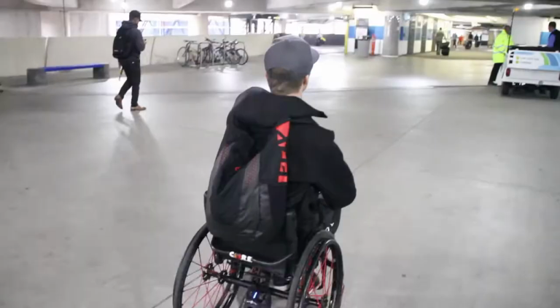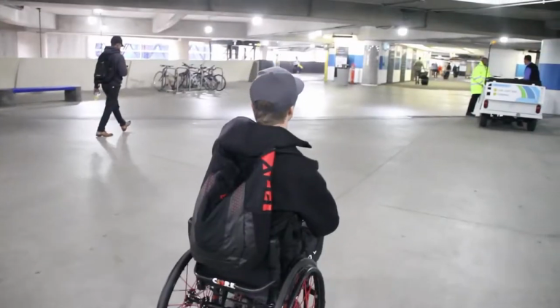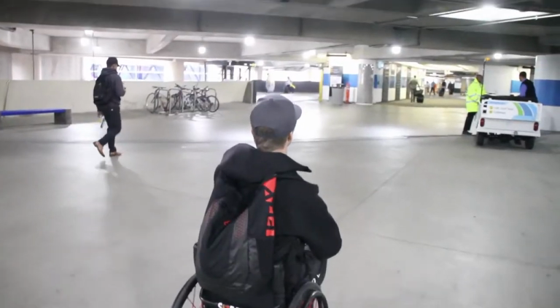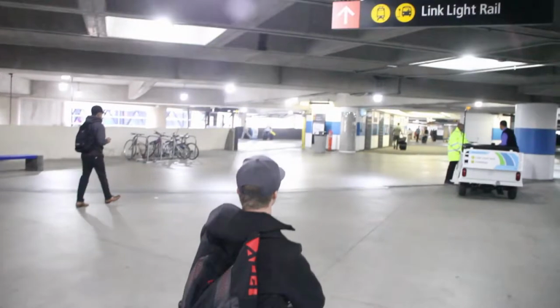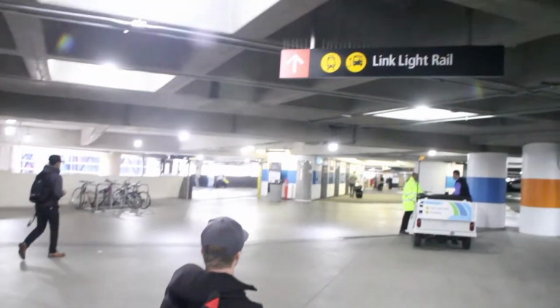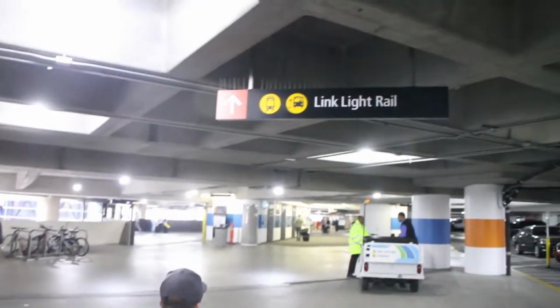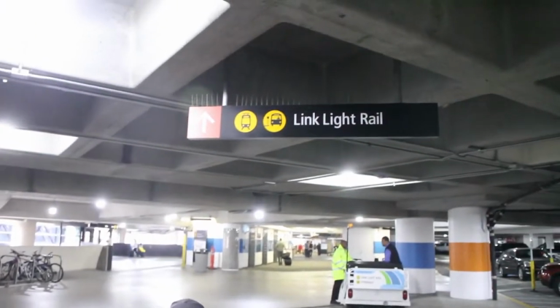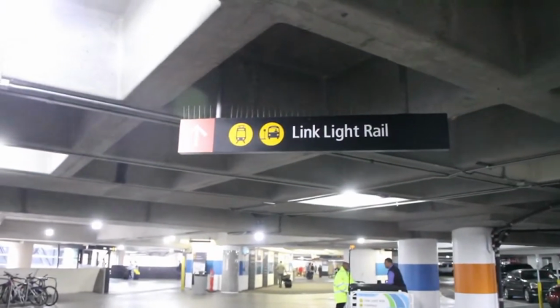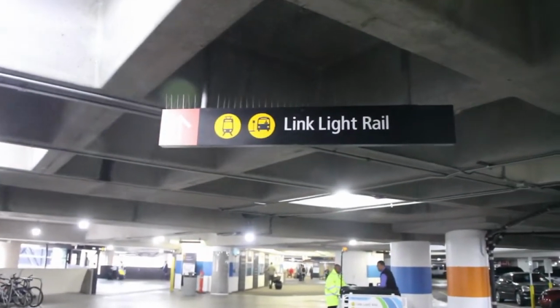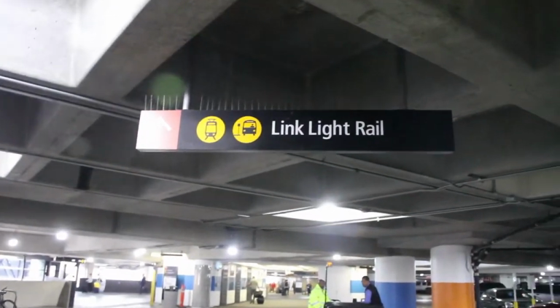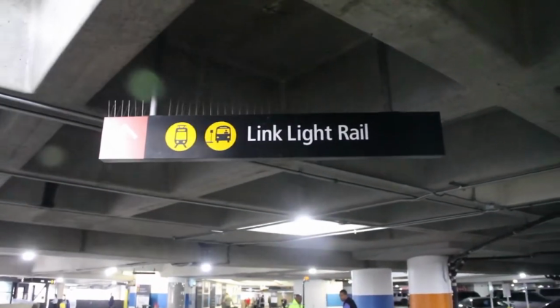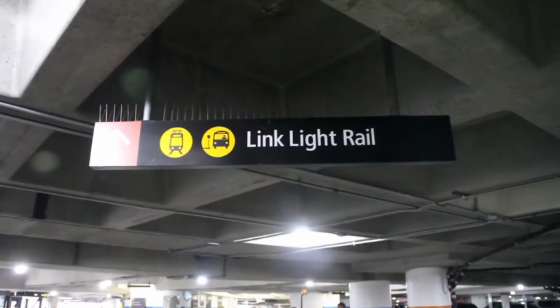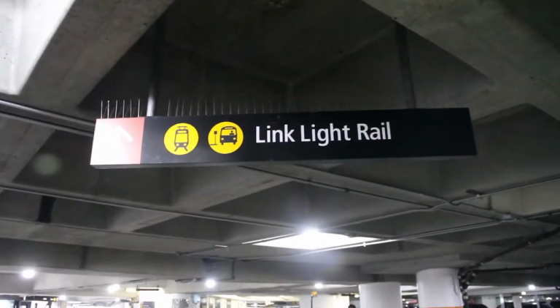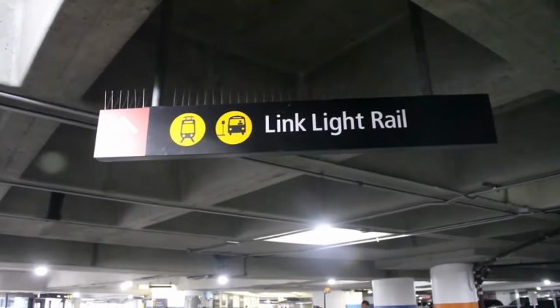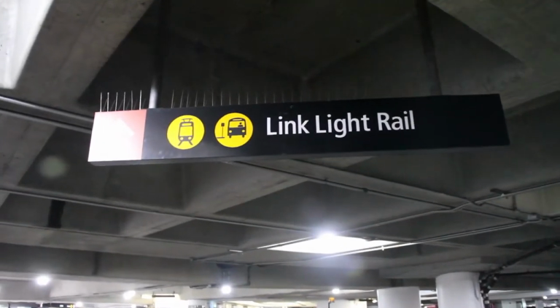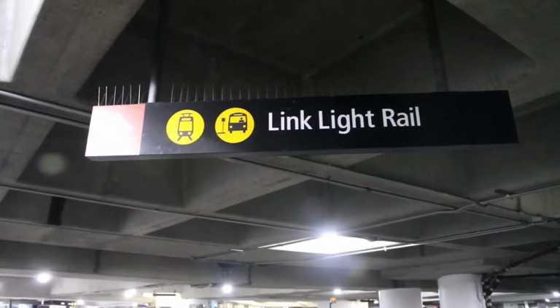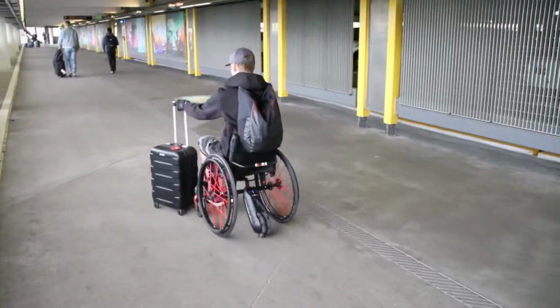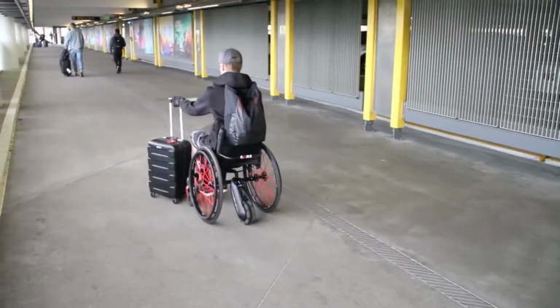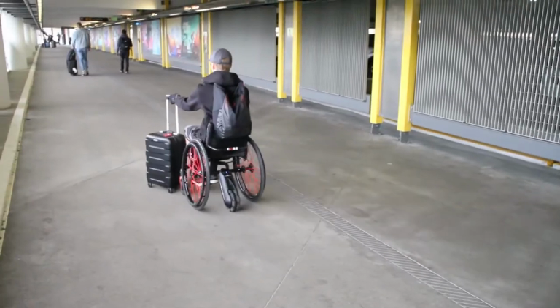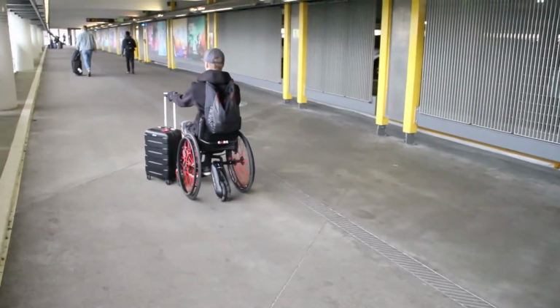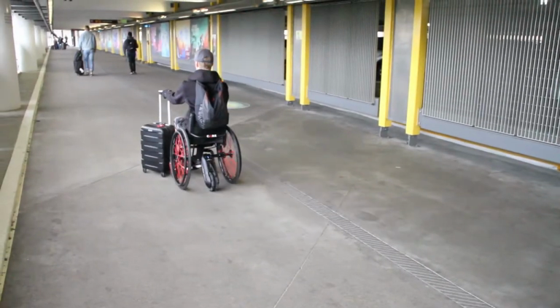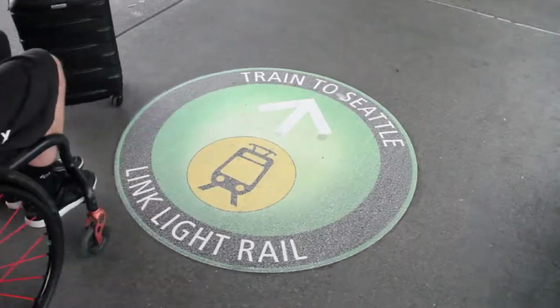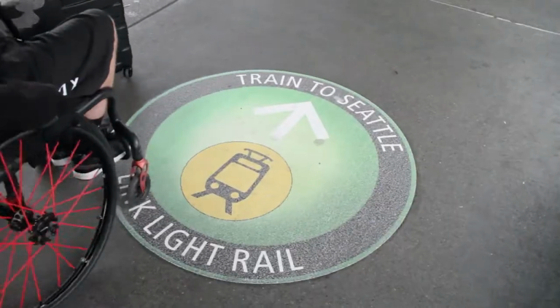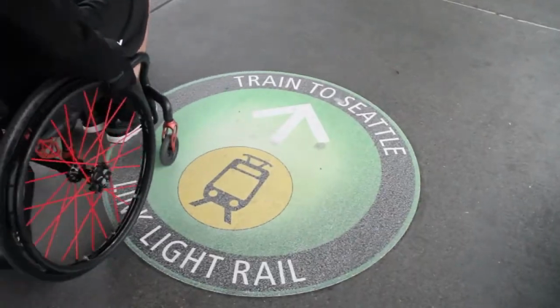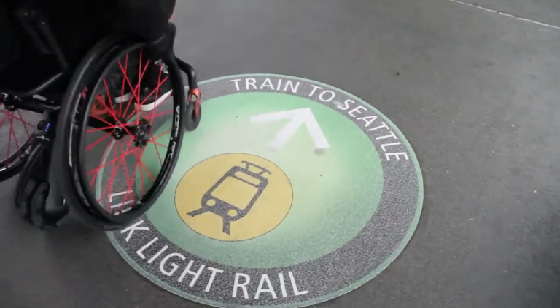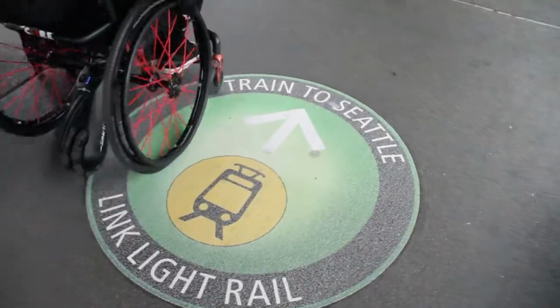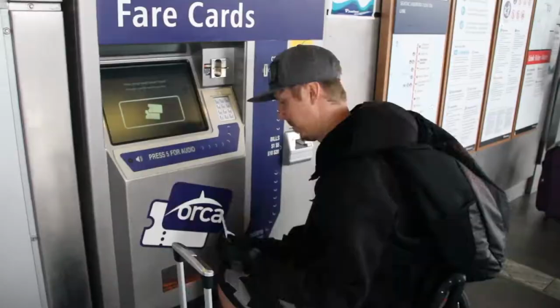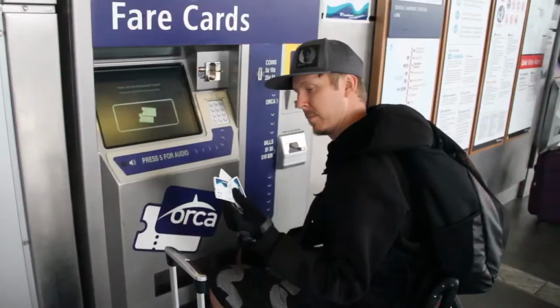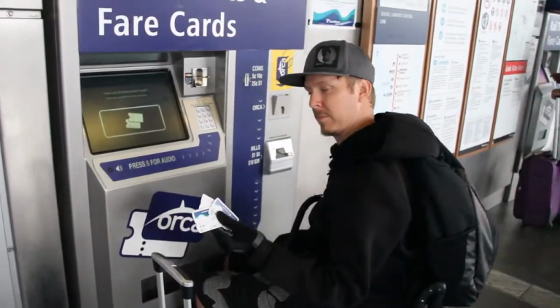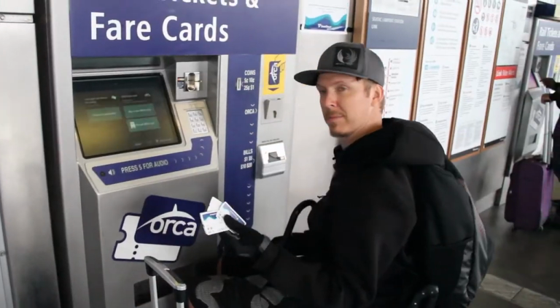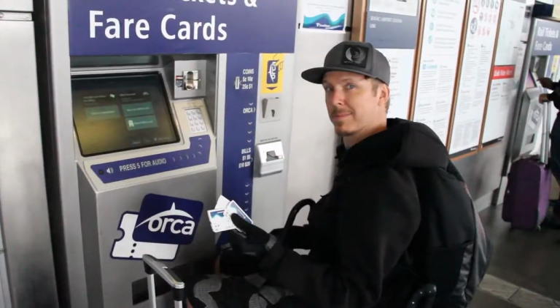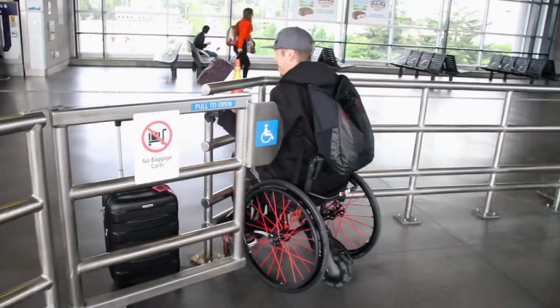First I'm going to take the Link Light Rail into town. I get it right here at the airport — it's just a short stroll away. And only for a couple of bucks, I can get right into downtown.